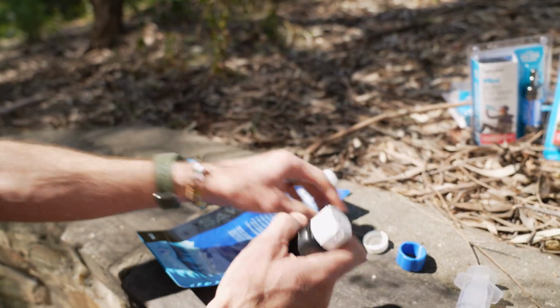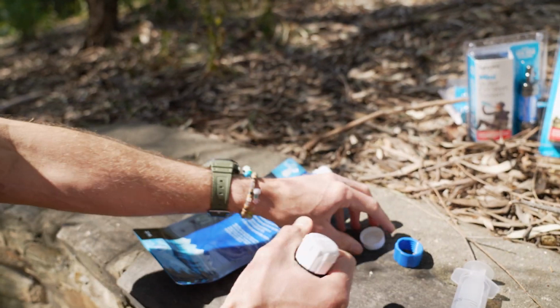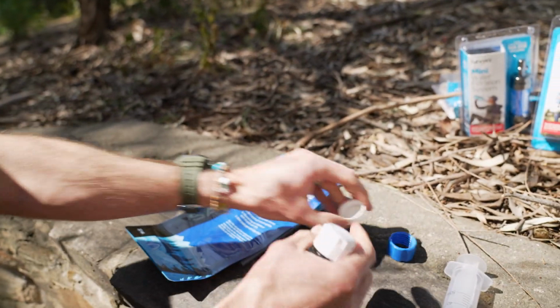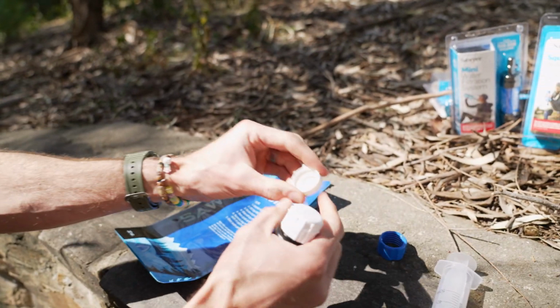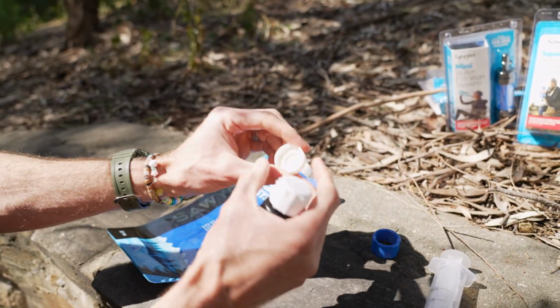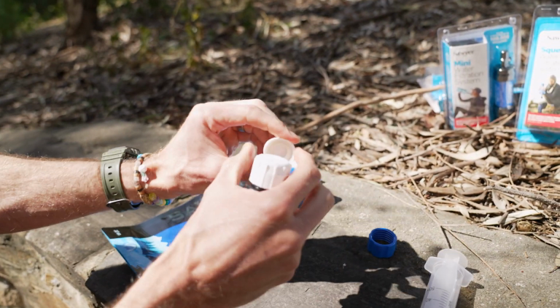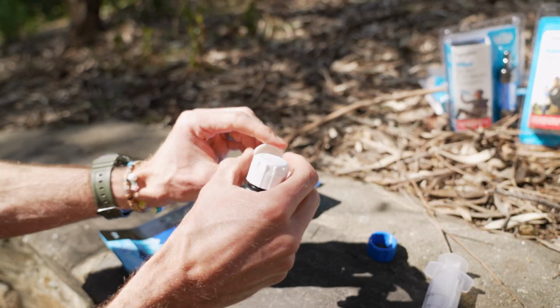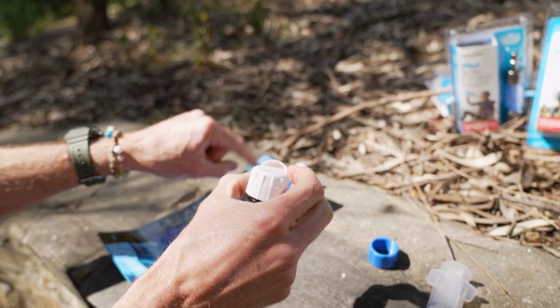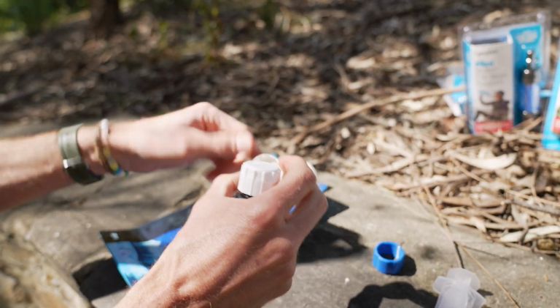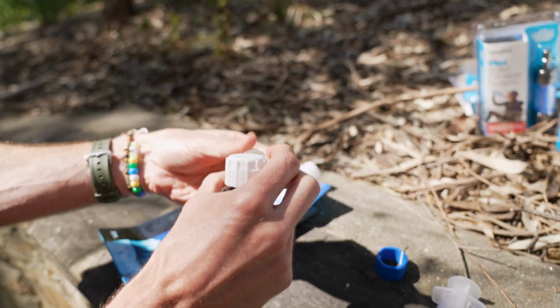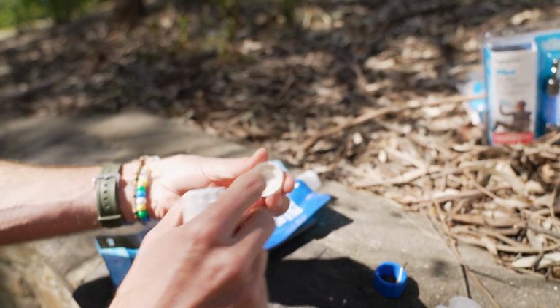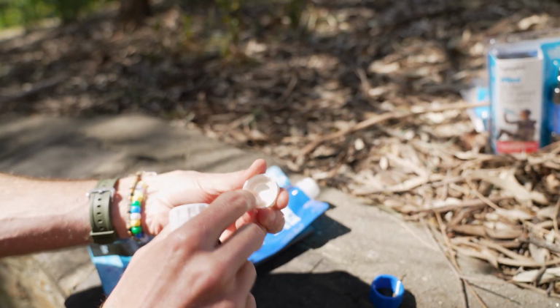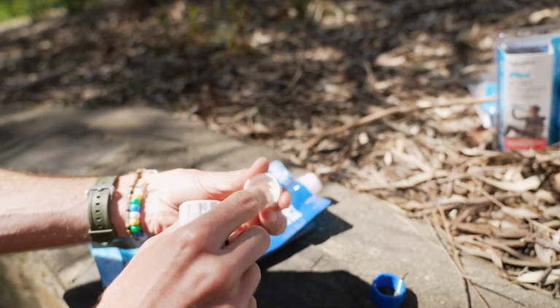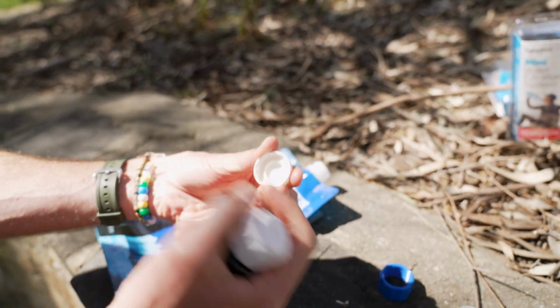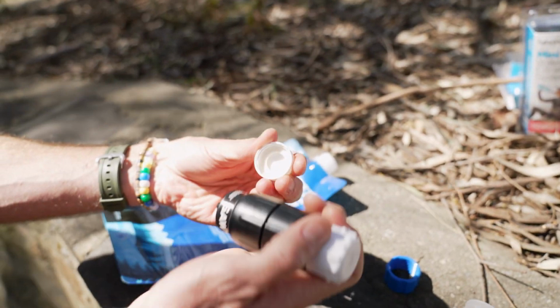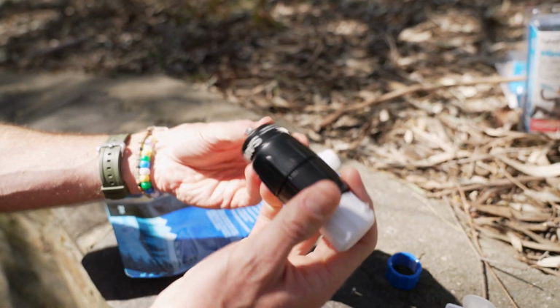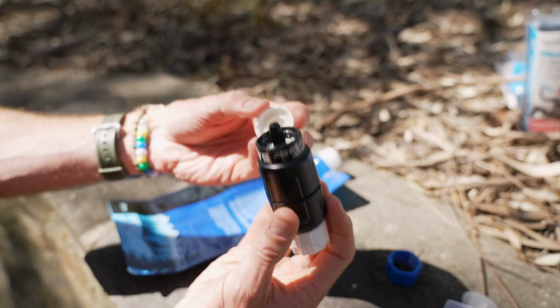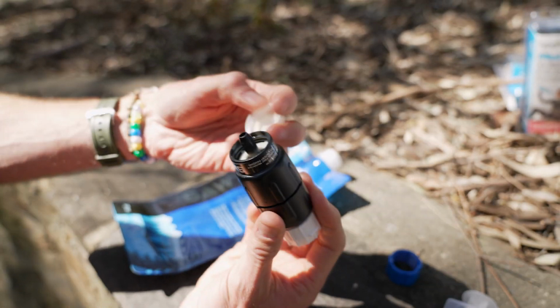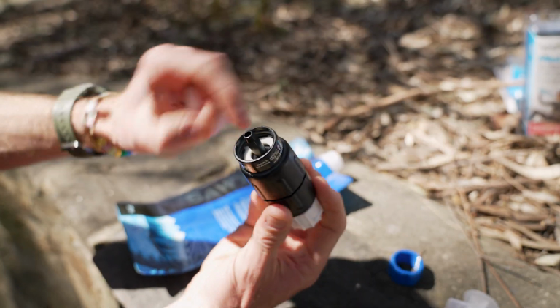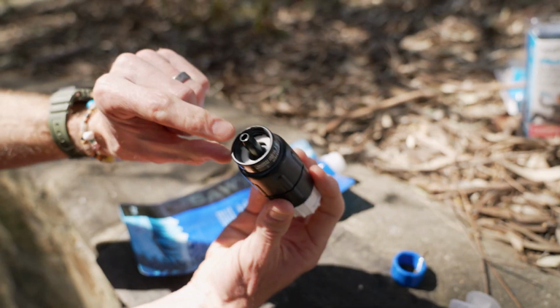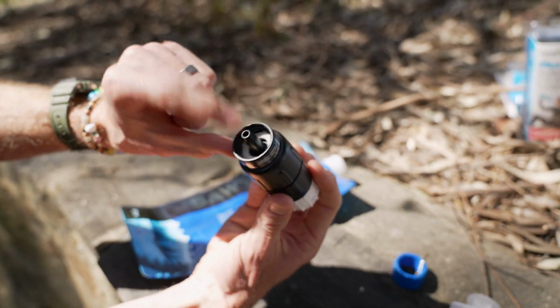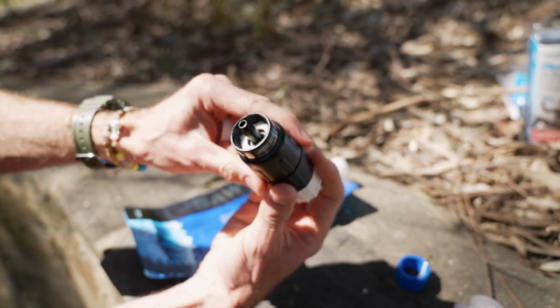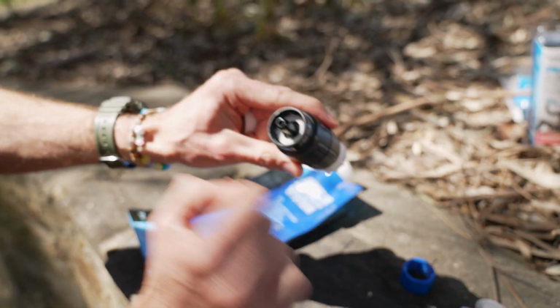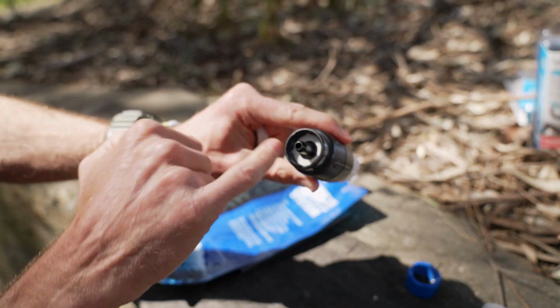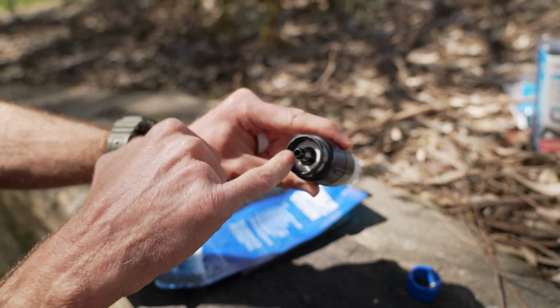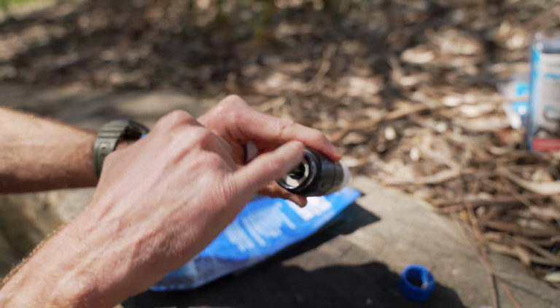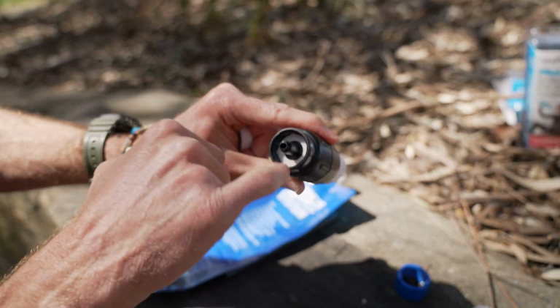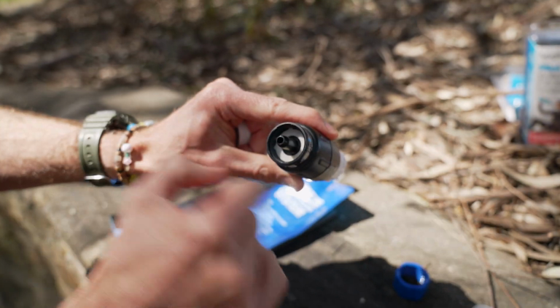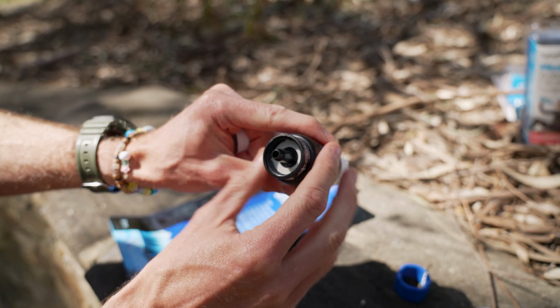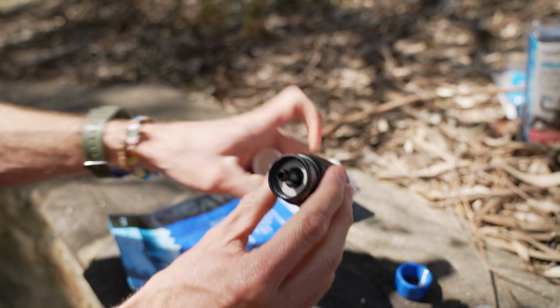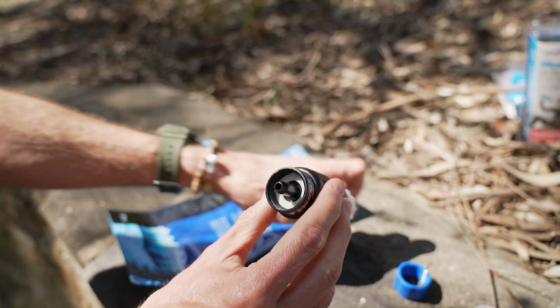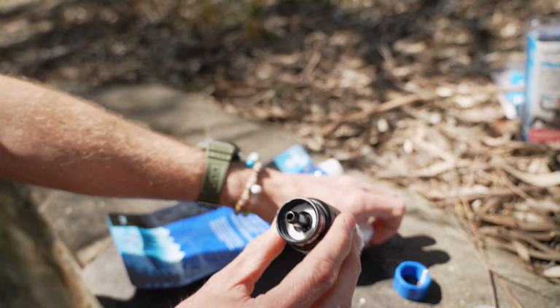A few other bits you get: there's a cap for the bottle, and inside that cap is a spare gasket to replace the one underneath the filter to make sure it stays sealed.